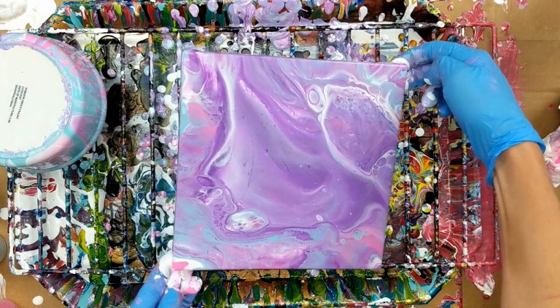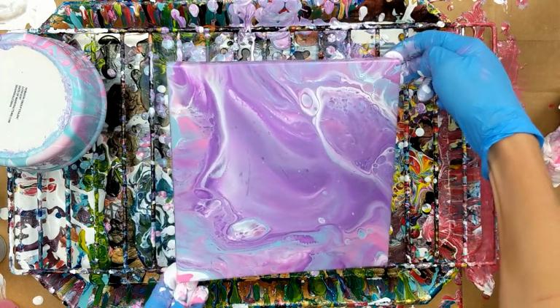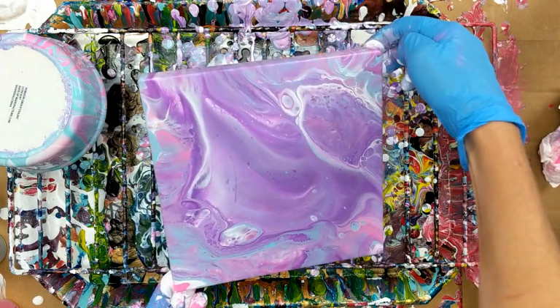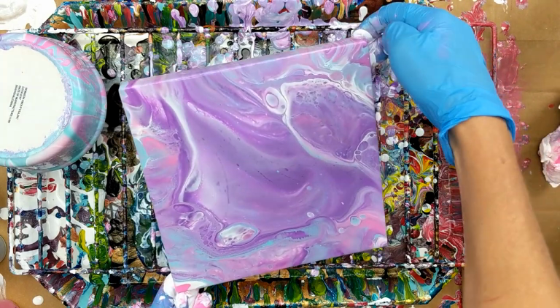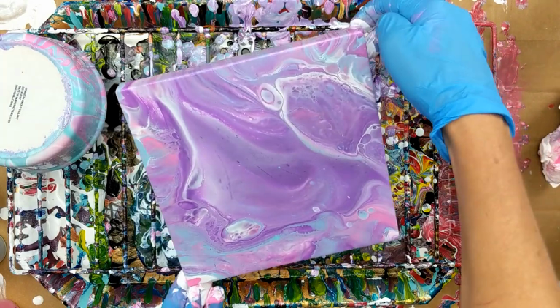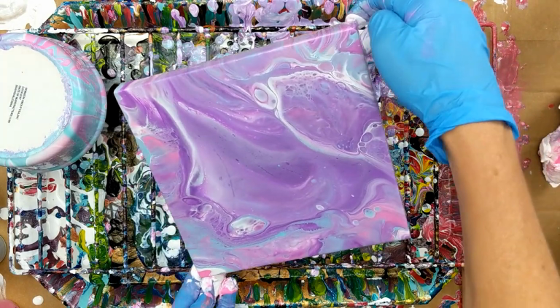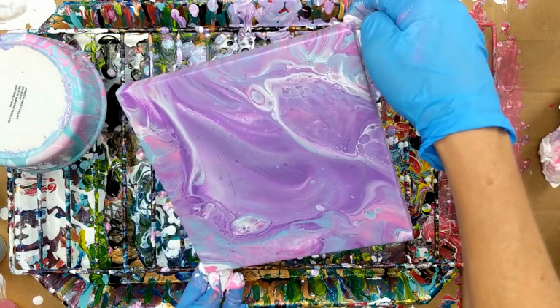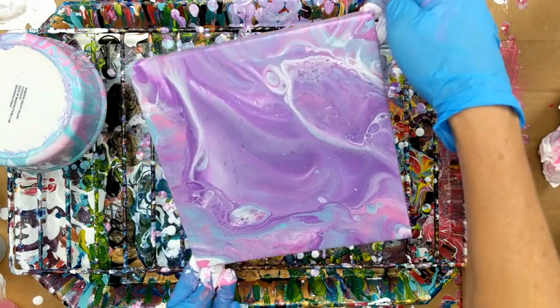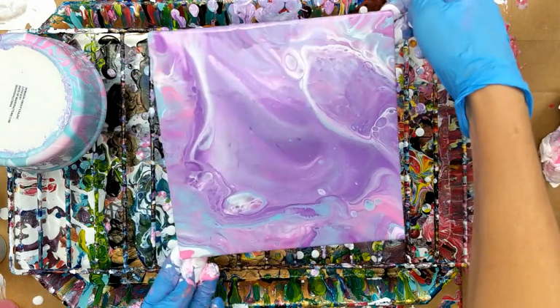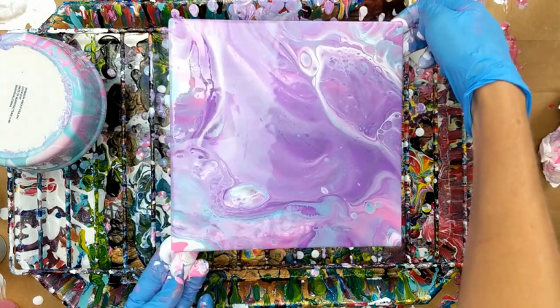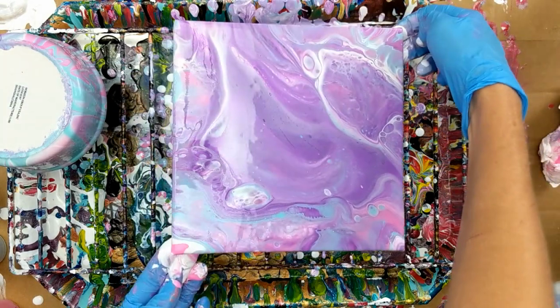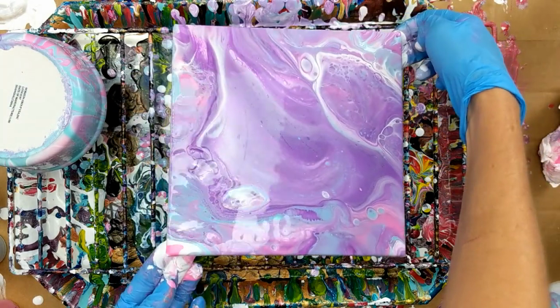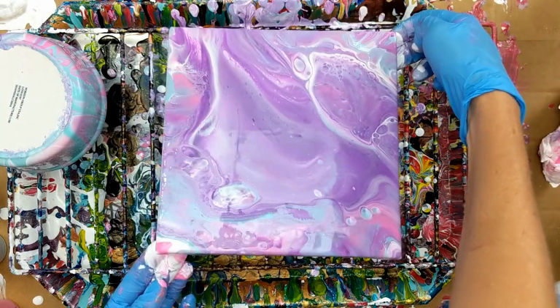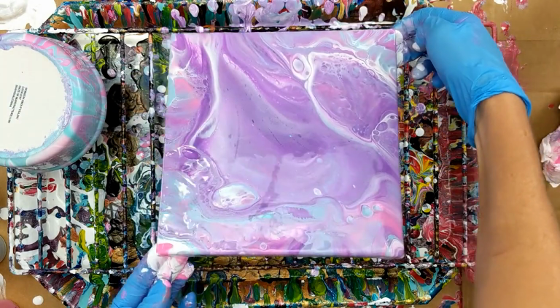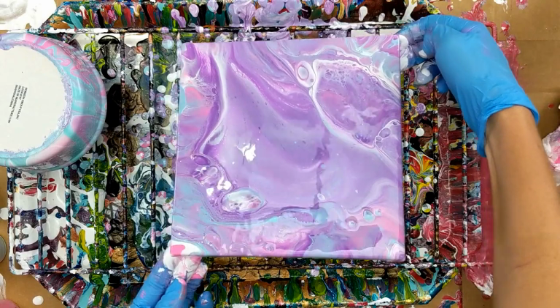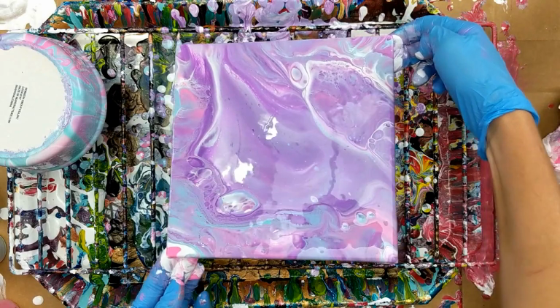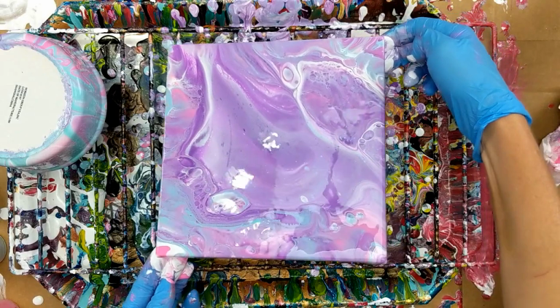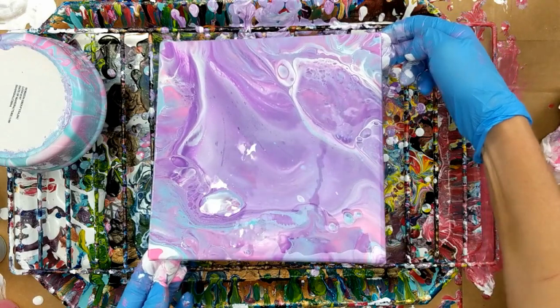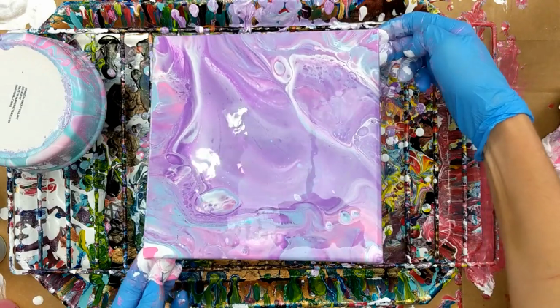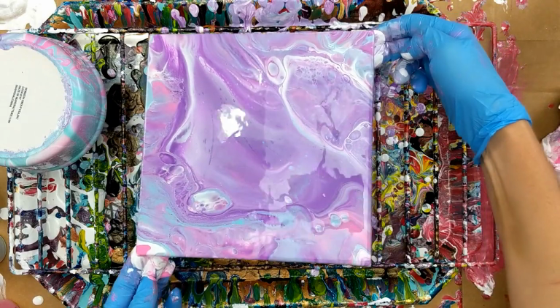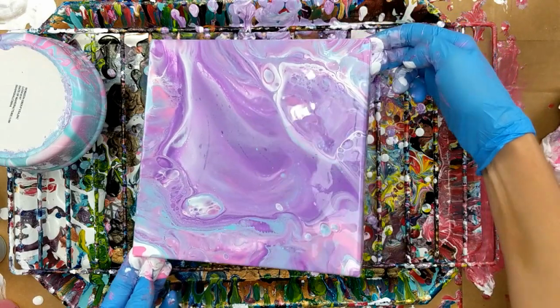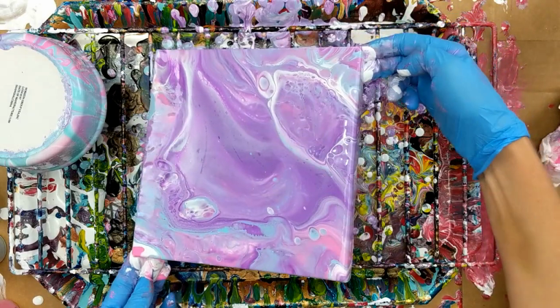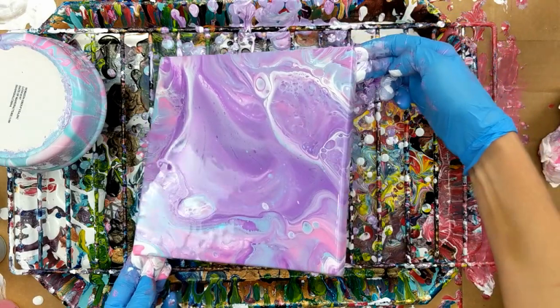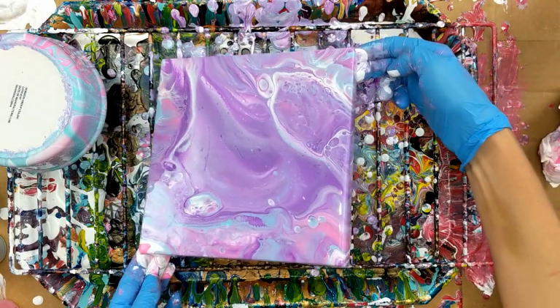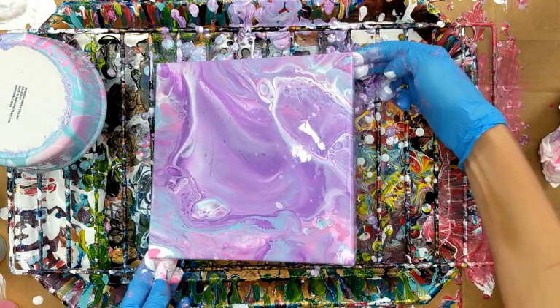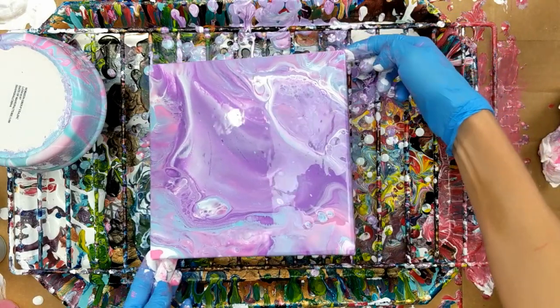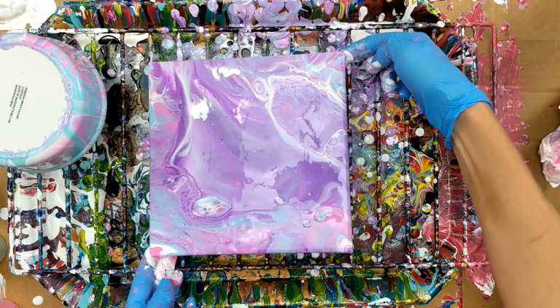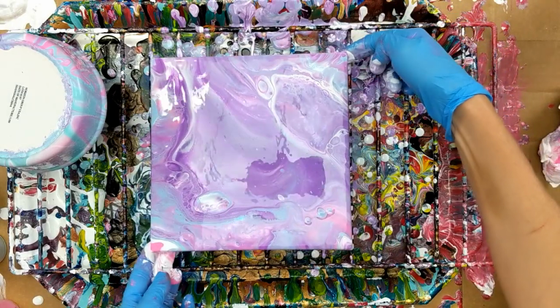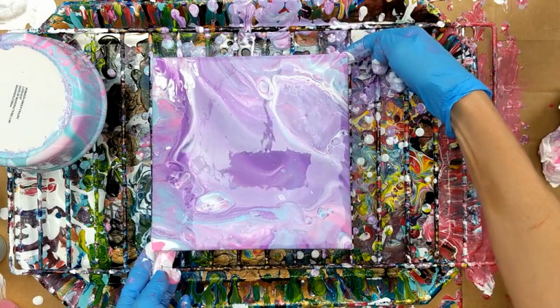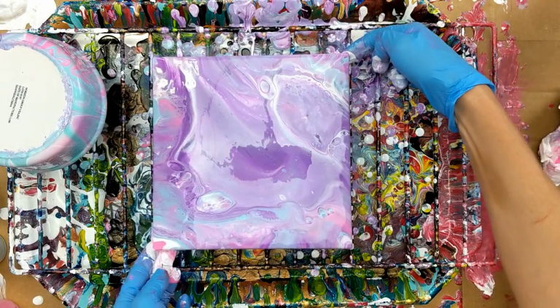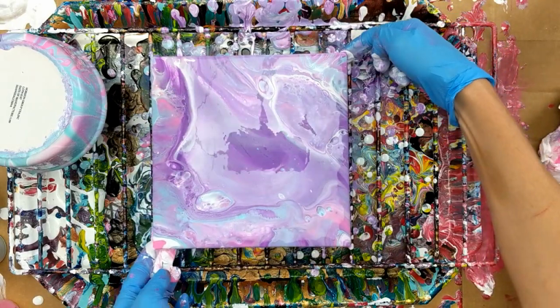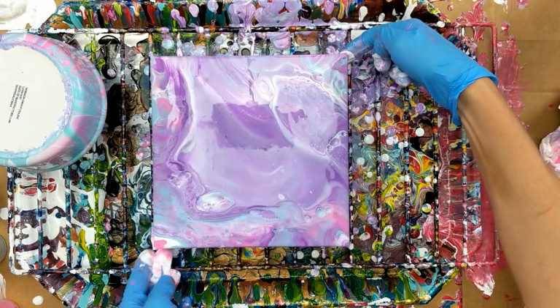Make sure it's covered. Looks pretty good.